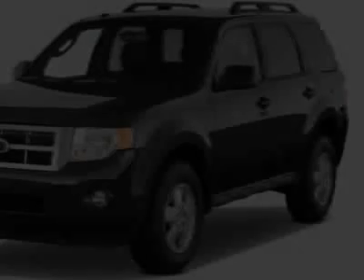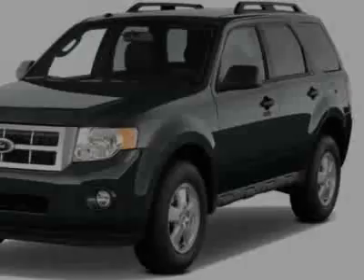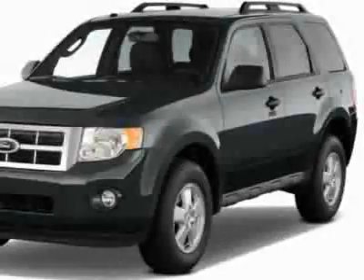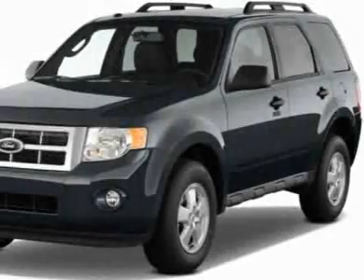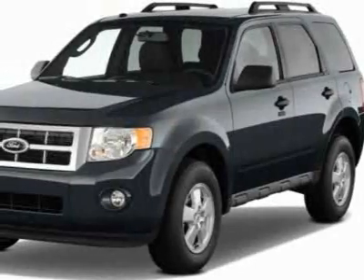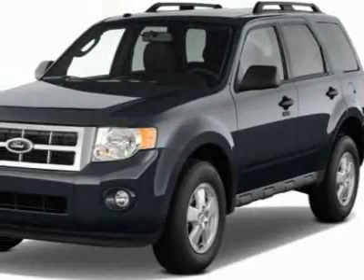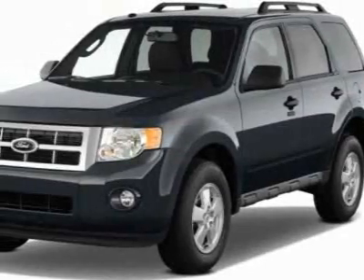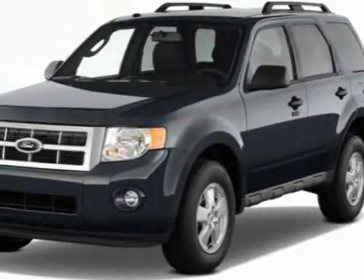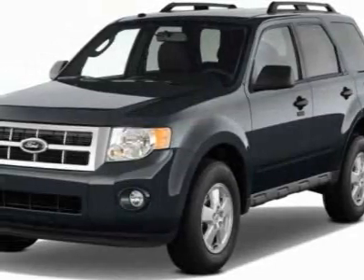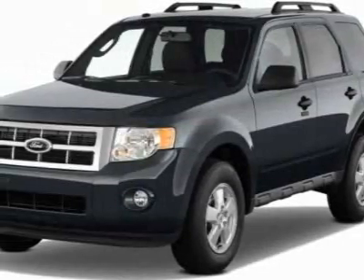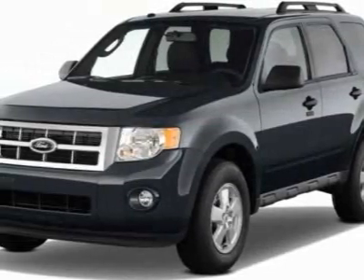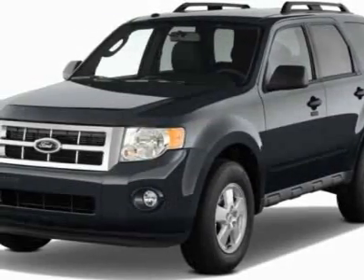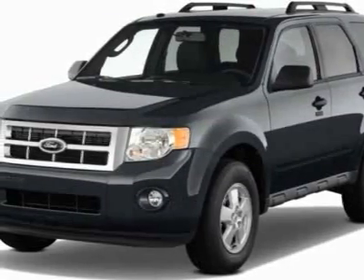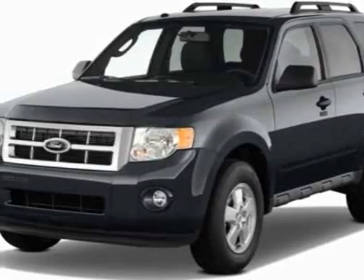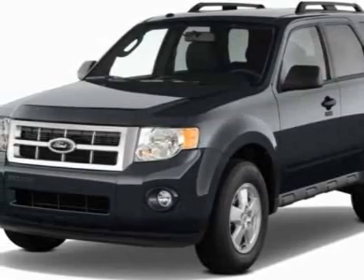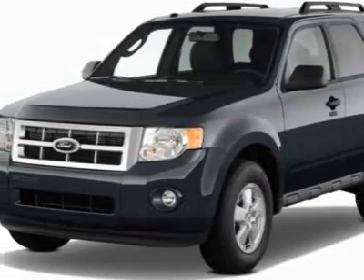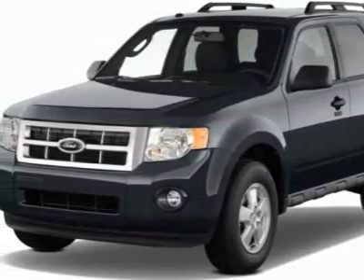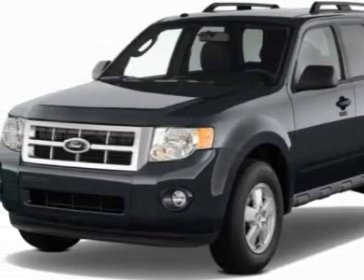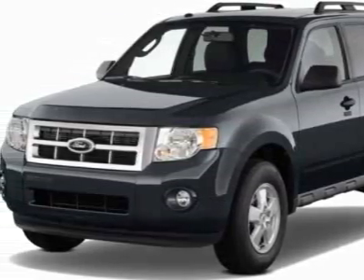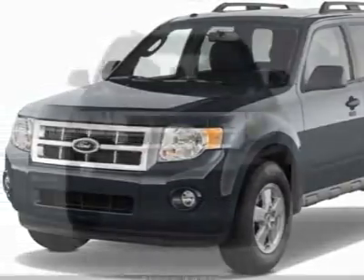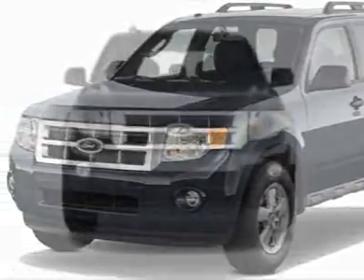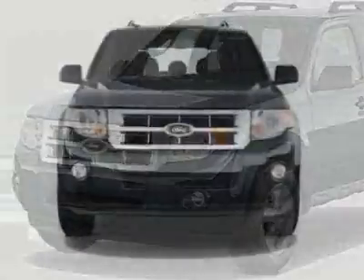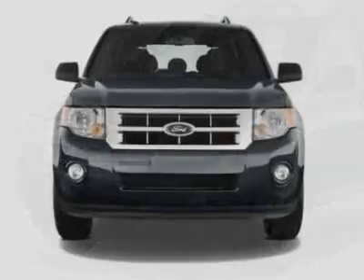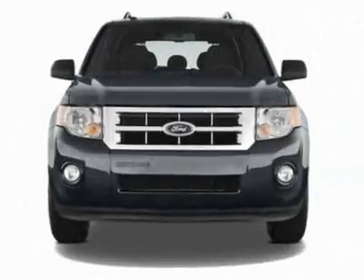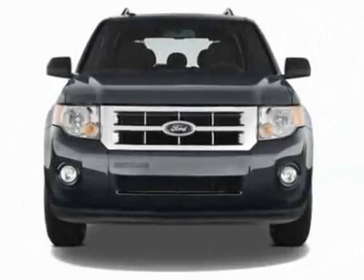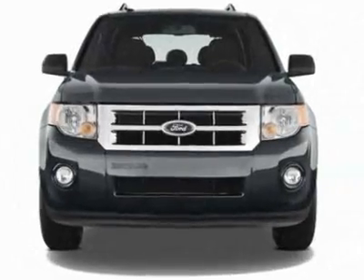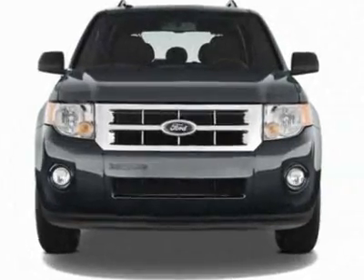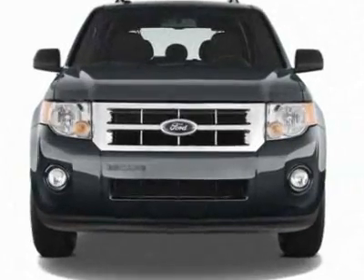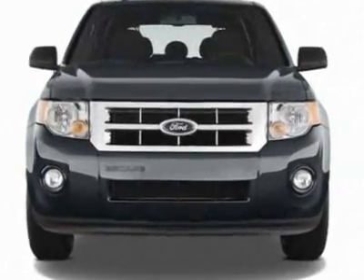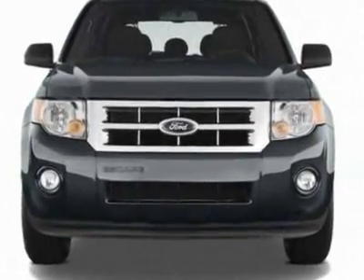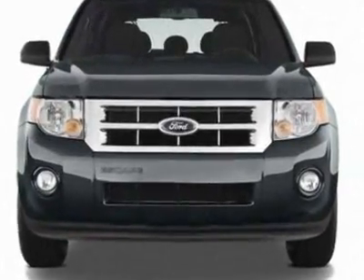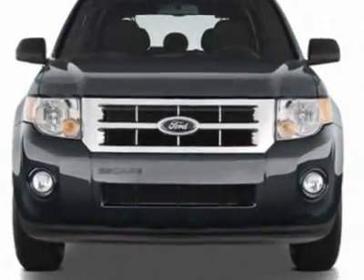Look at this new 2012 Ford Escape. For your protection, this vehicle has a full factory warranty.